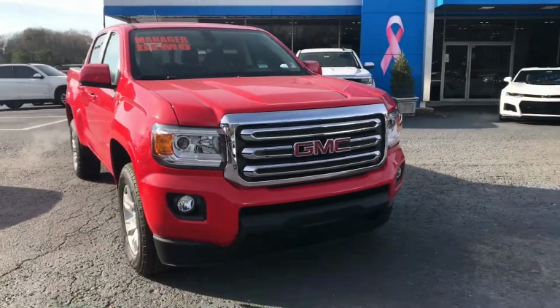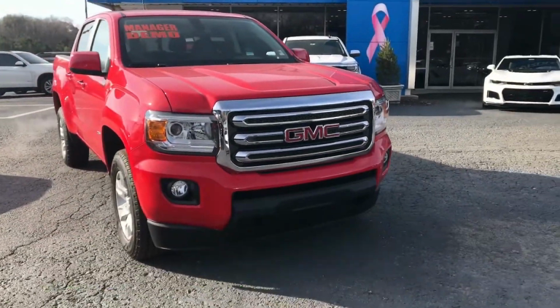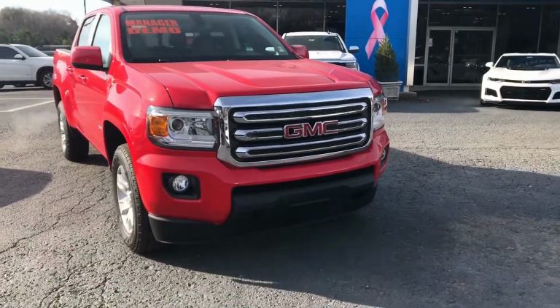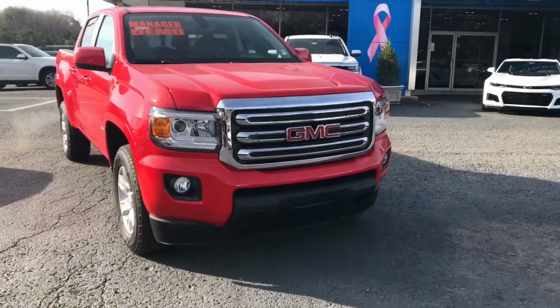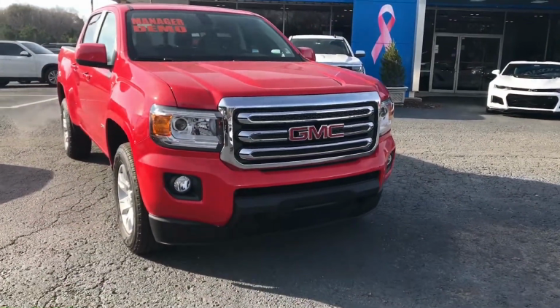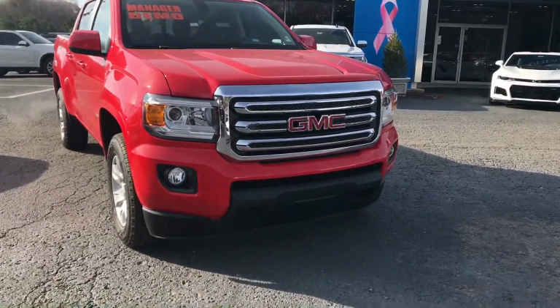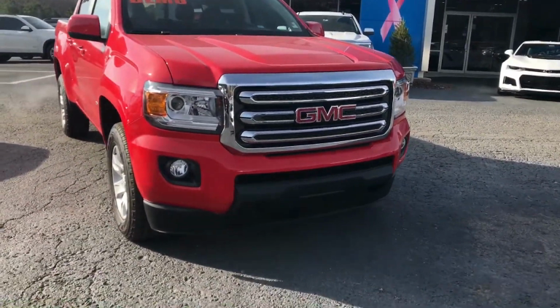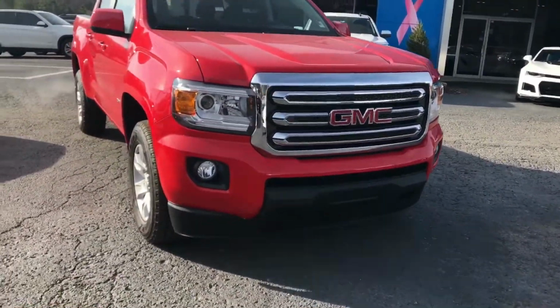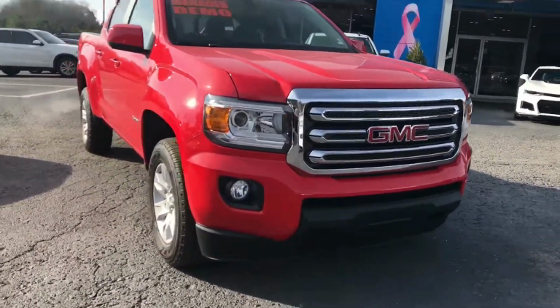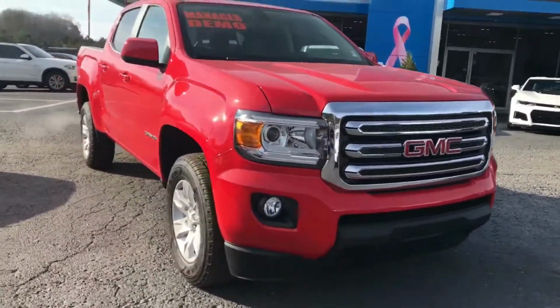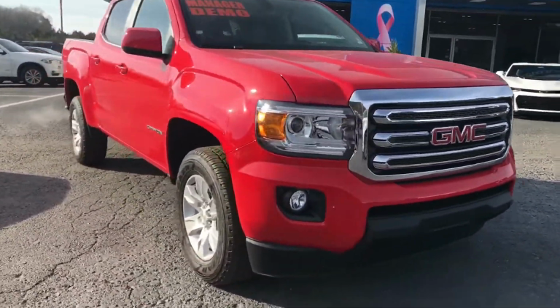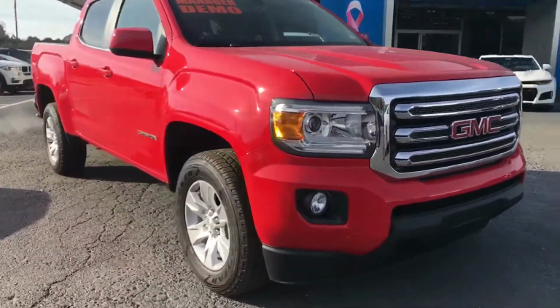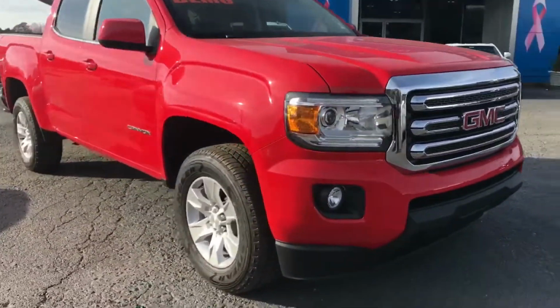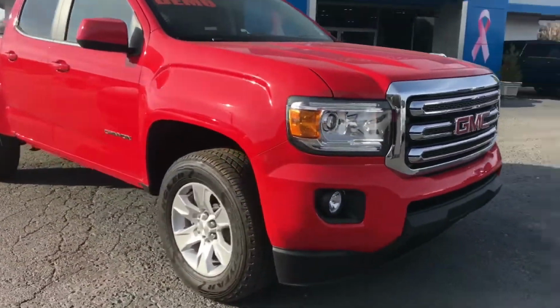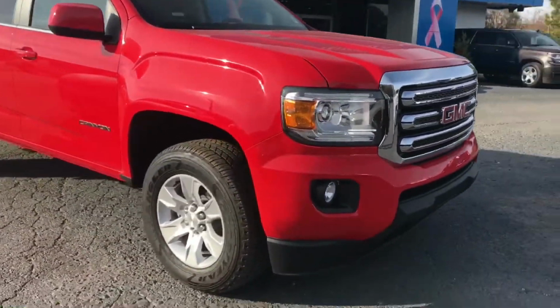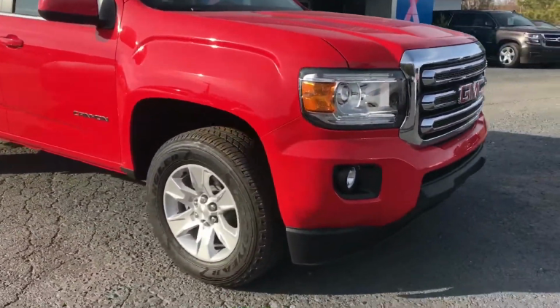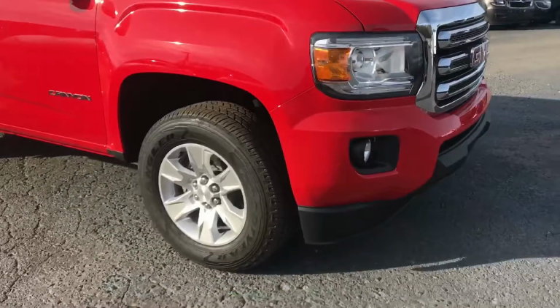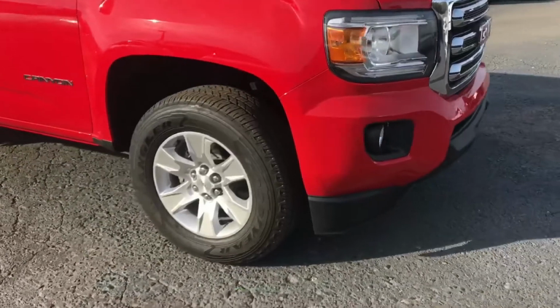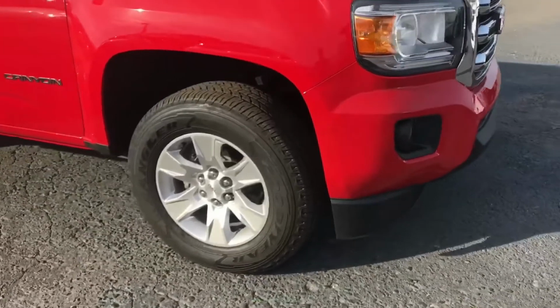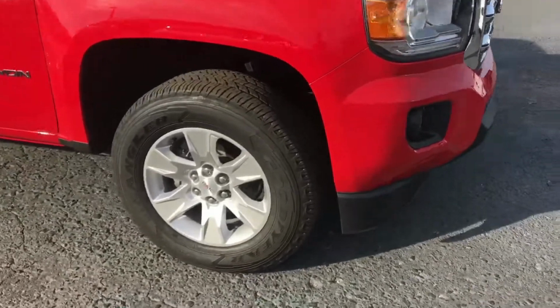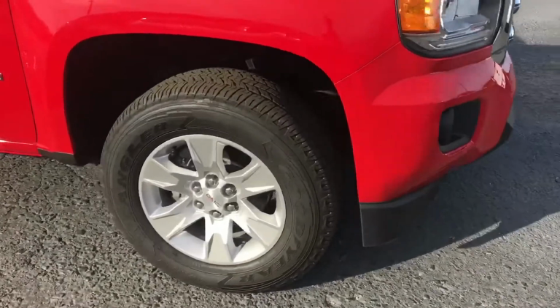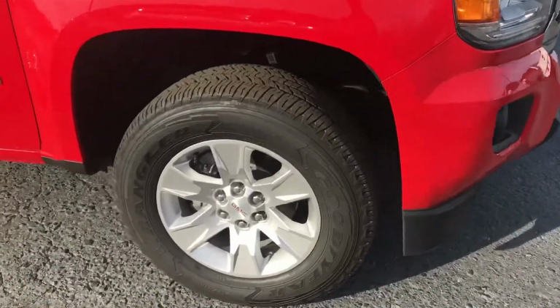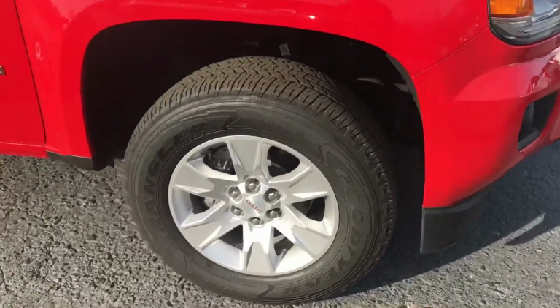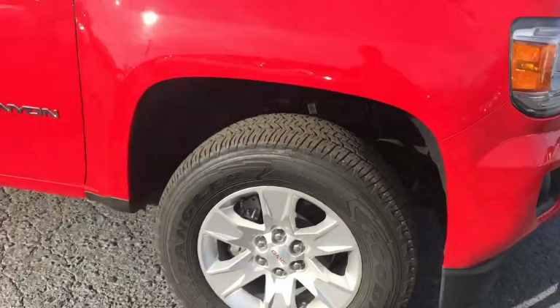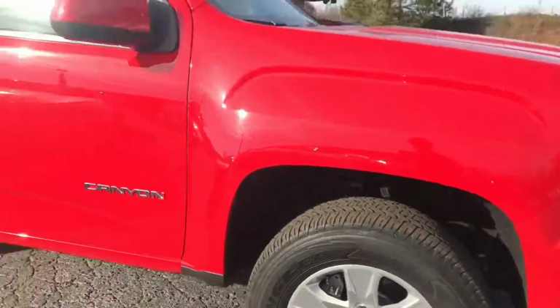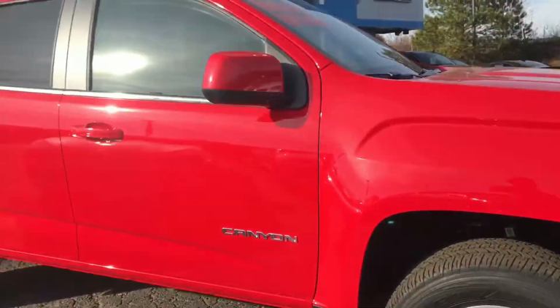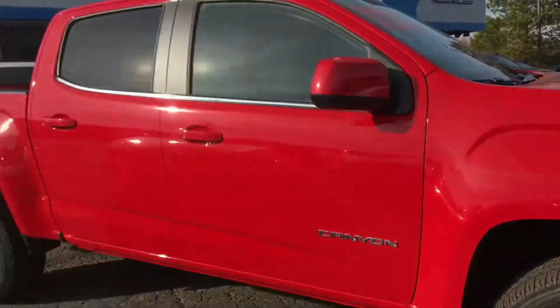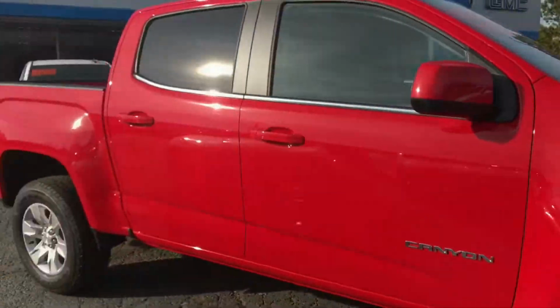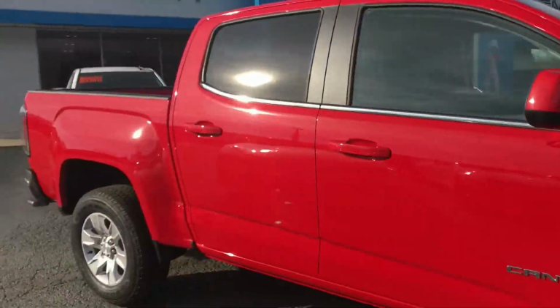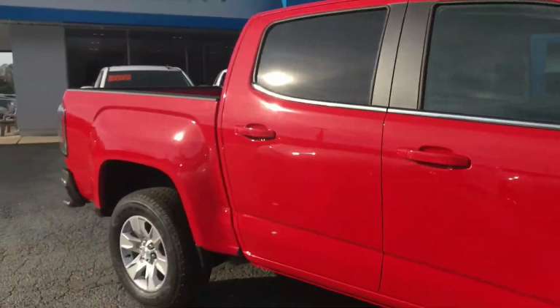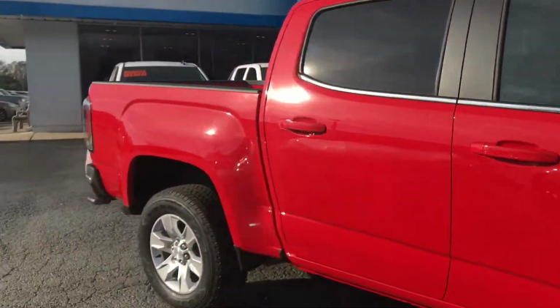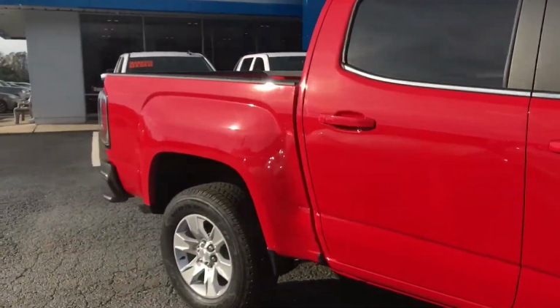Got the fog lights, Goodyear riding tires. It's a crew cab with the short box.